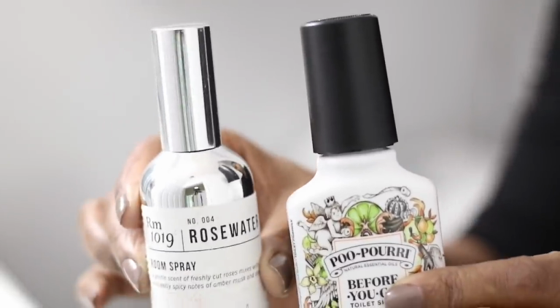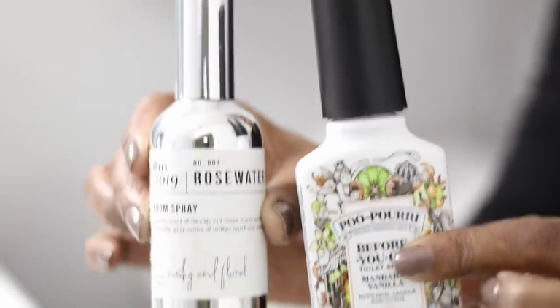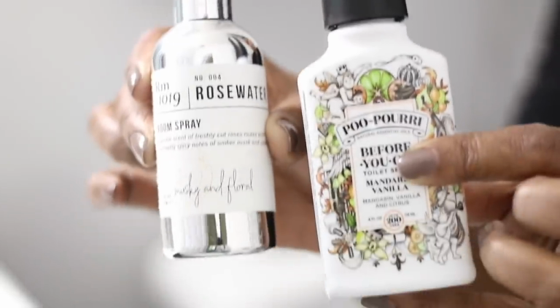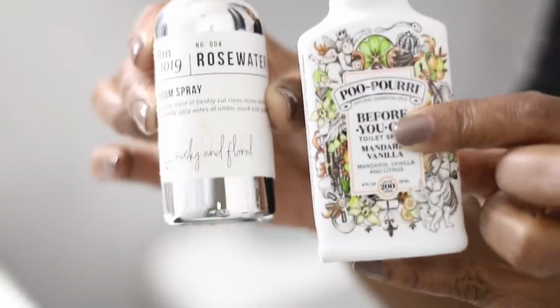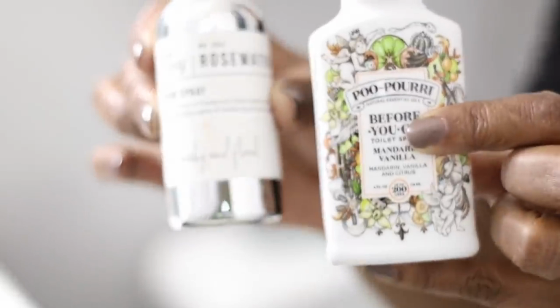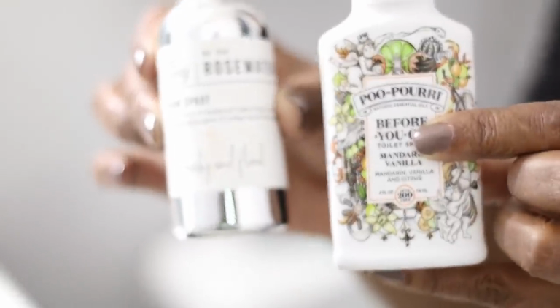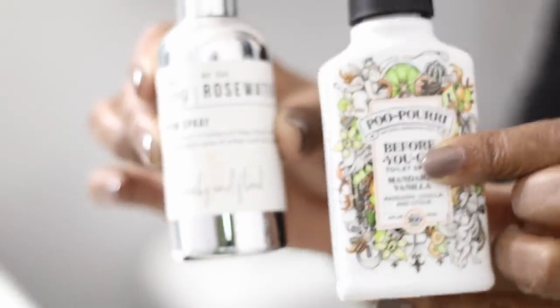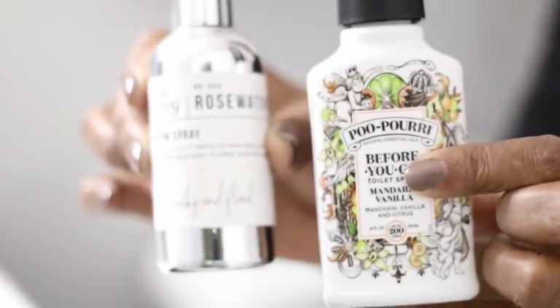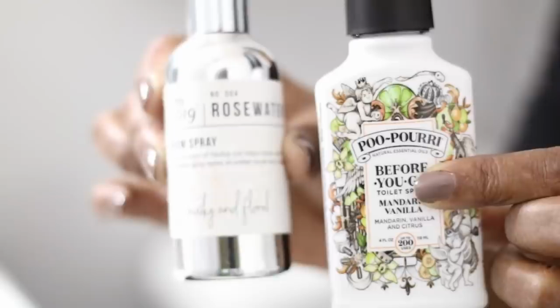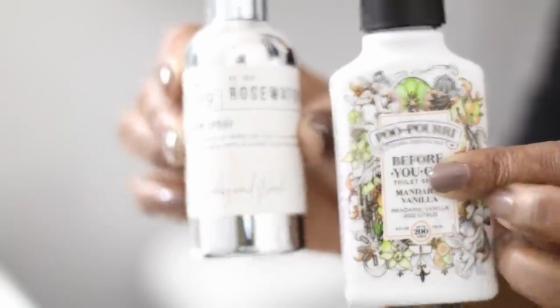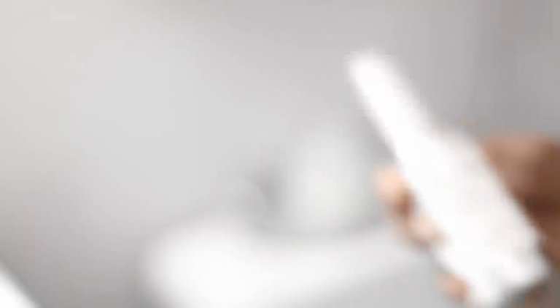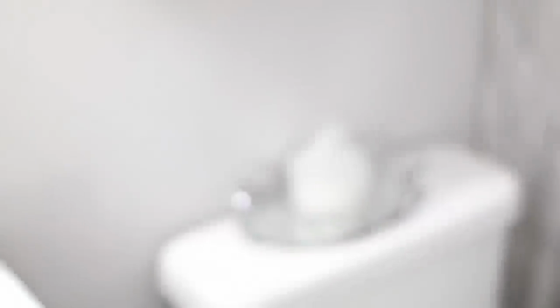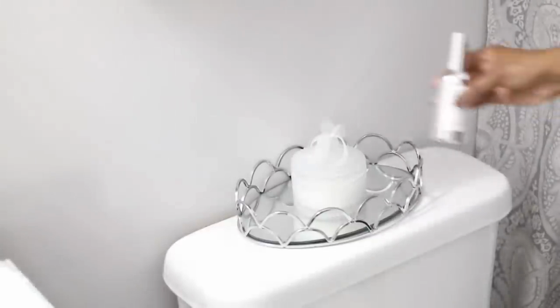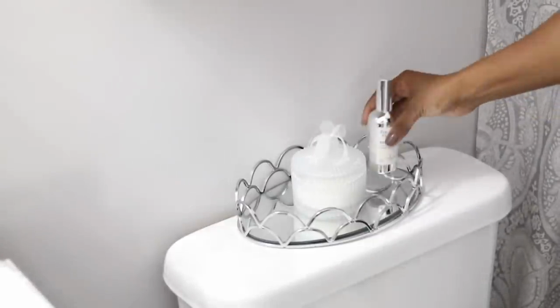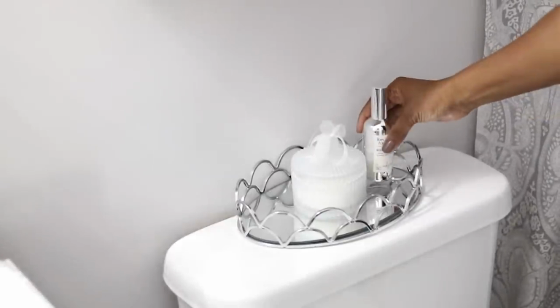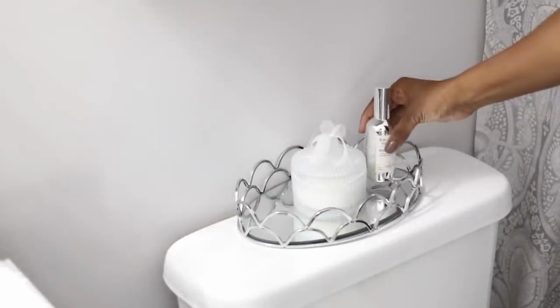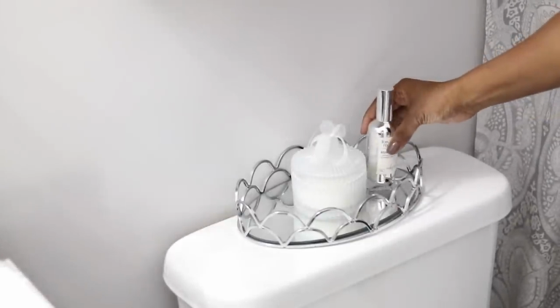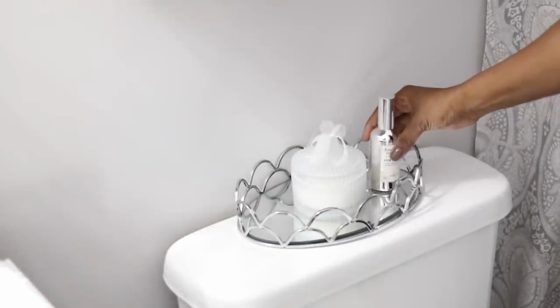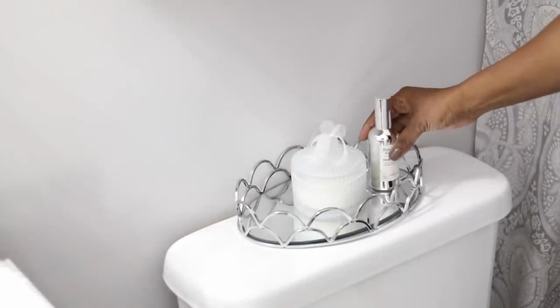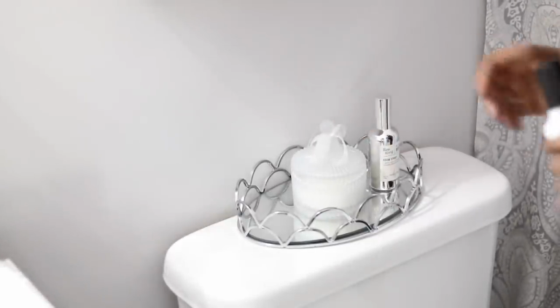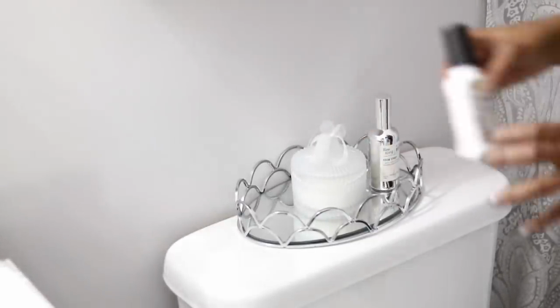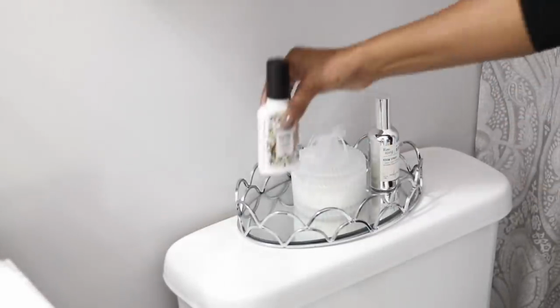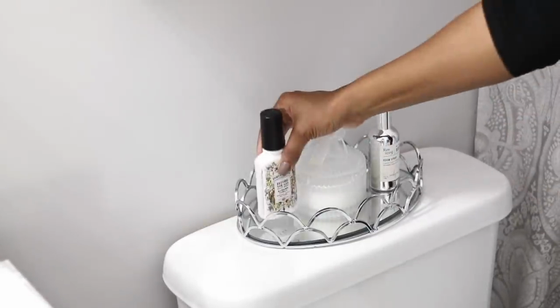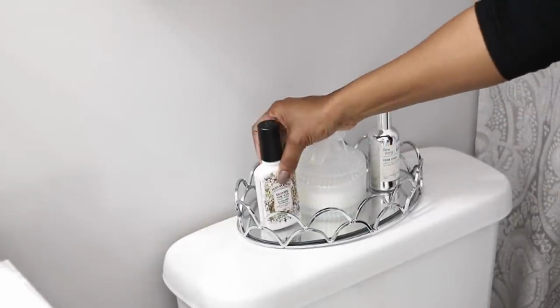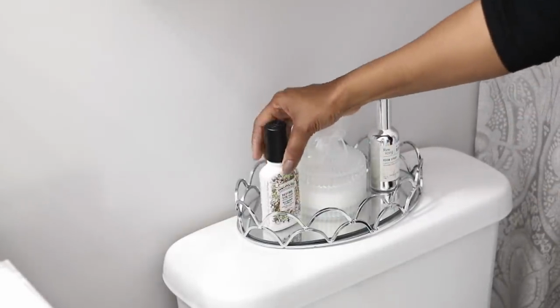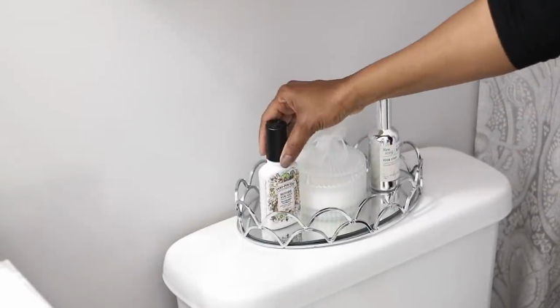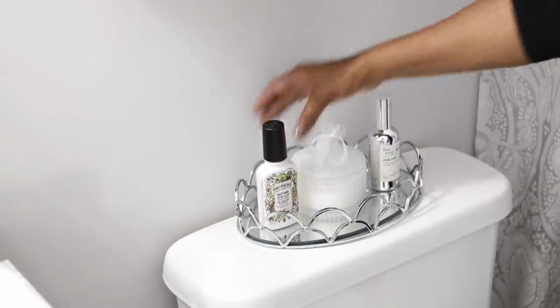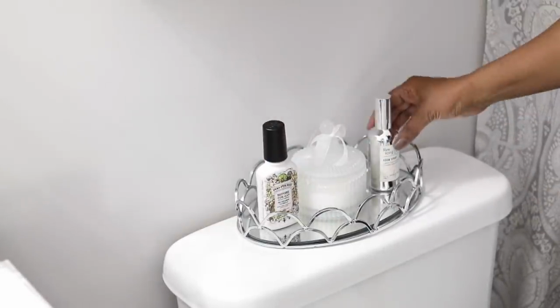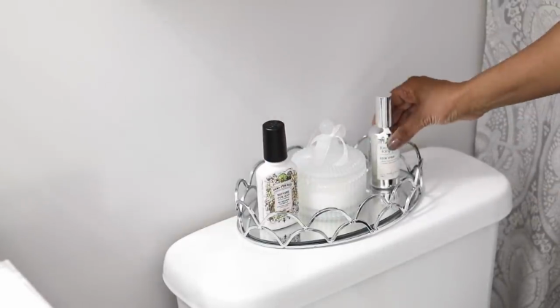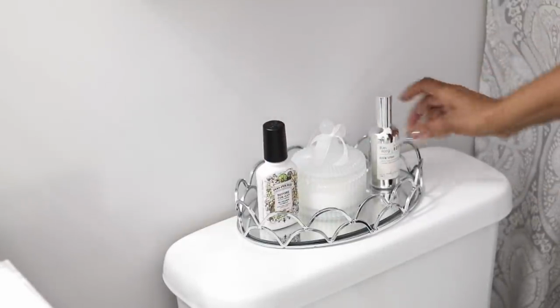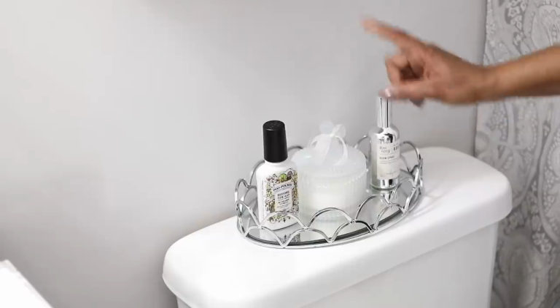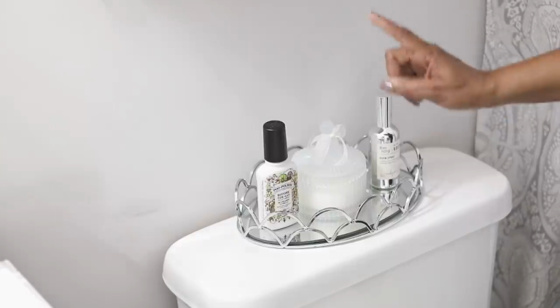And I'm going to put two sprays here — one room spray and this Poo-Pourri. I just bought that from, I think it was Tuesday Morning.